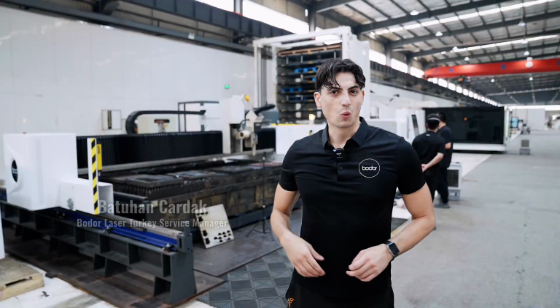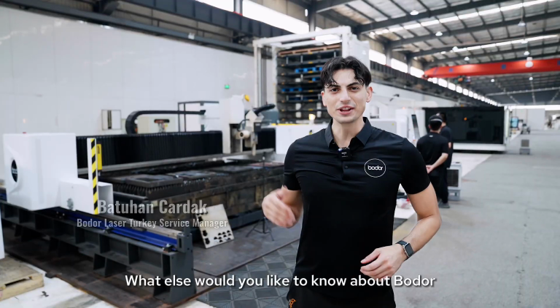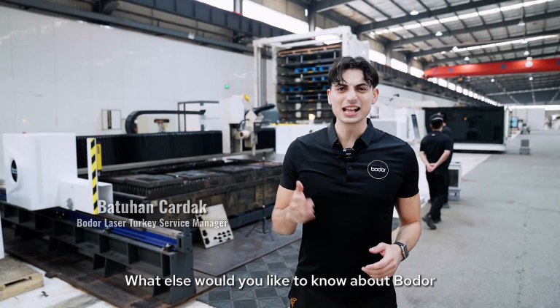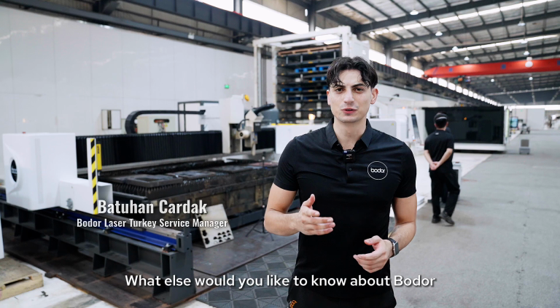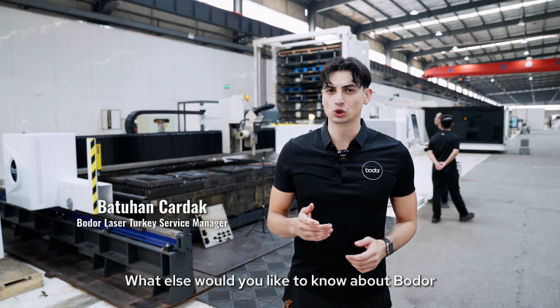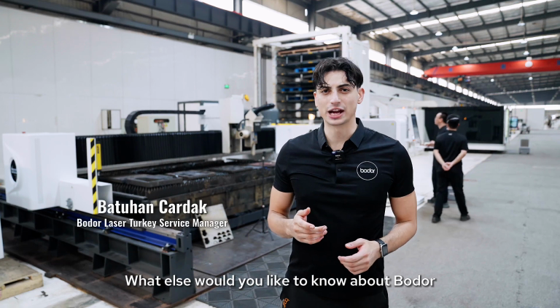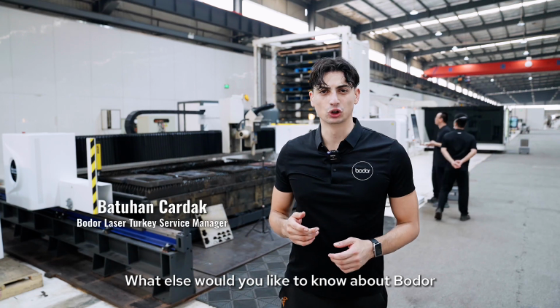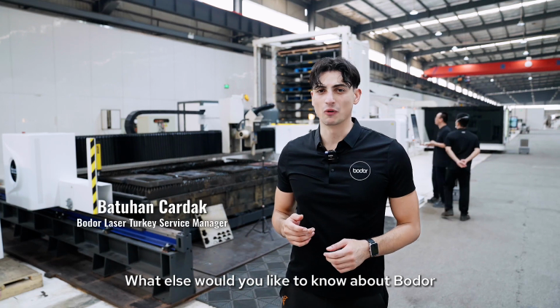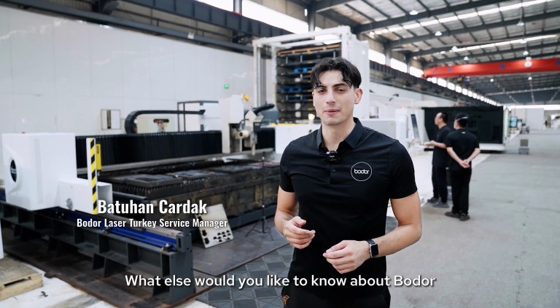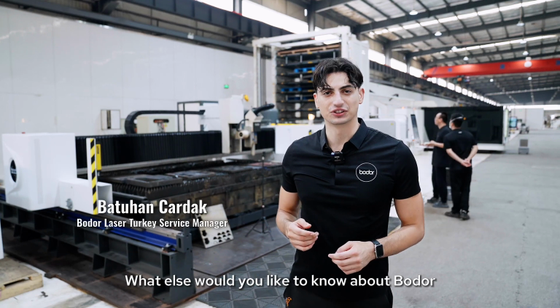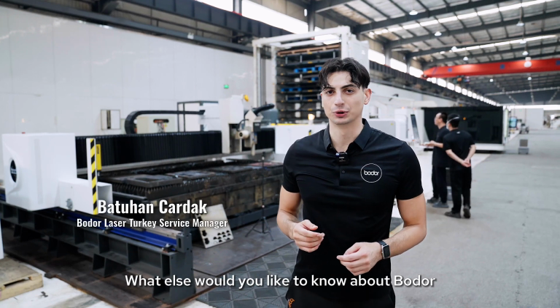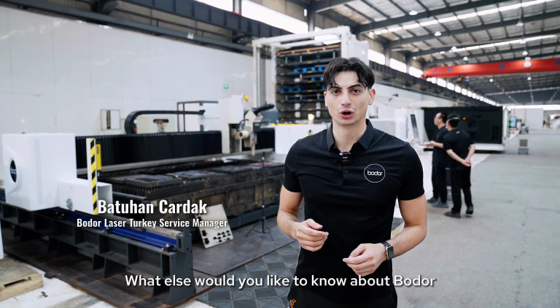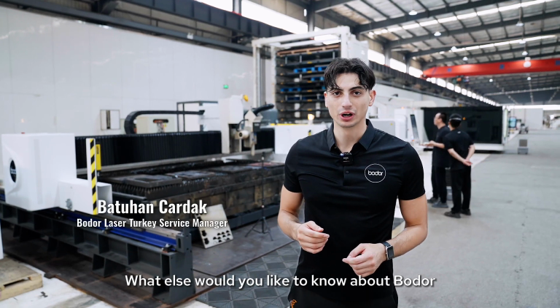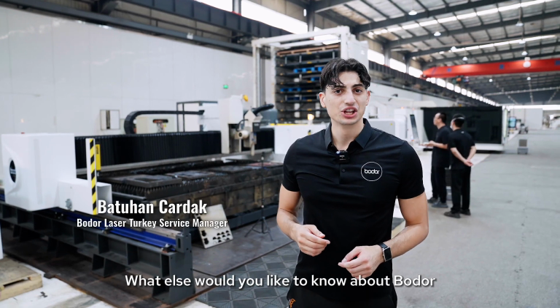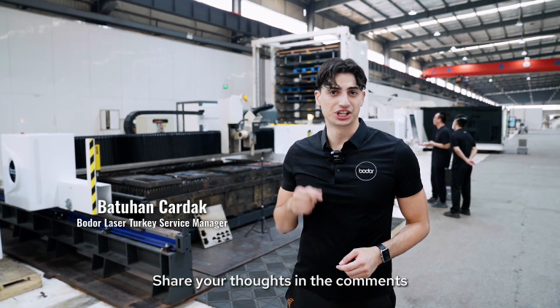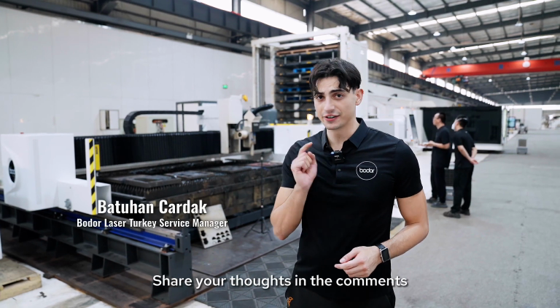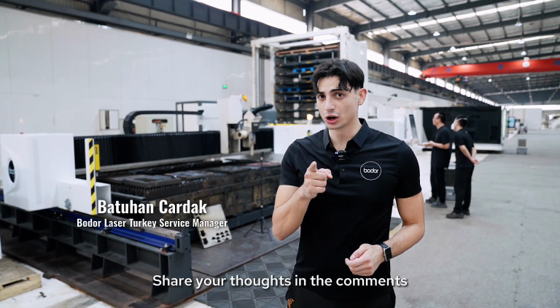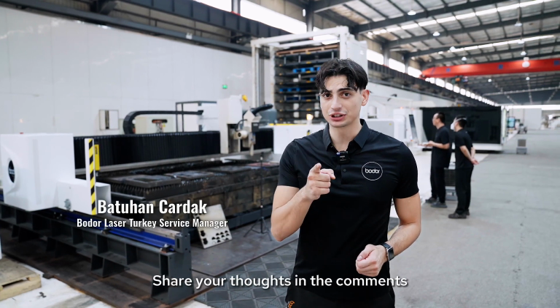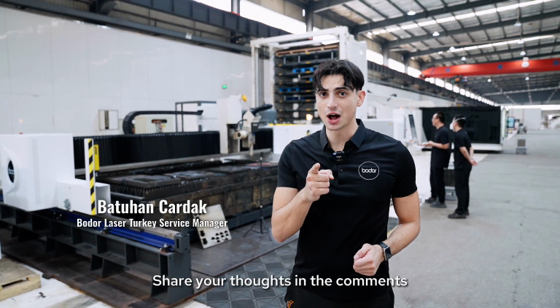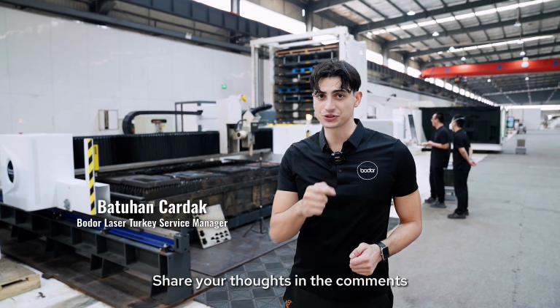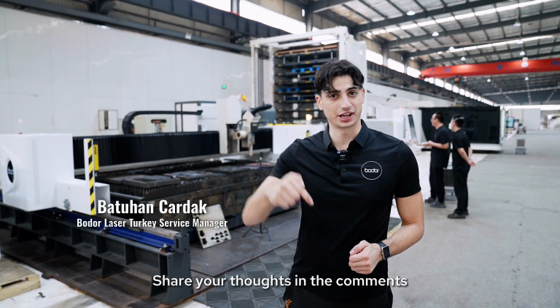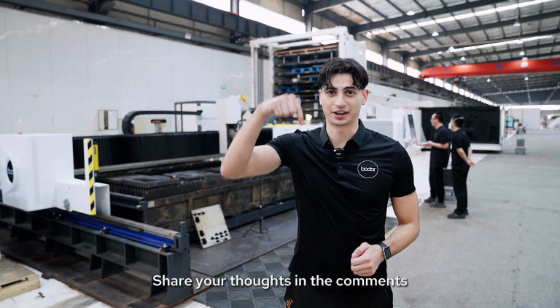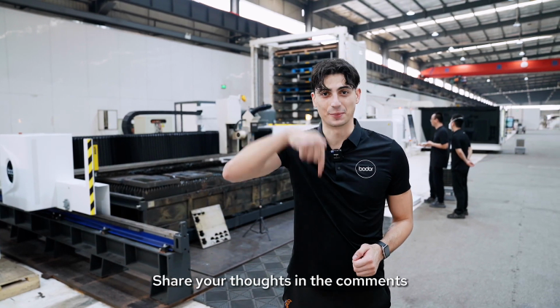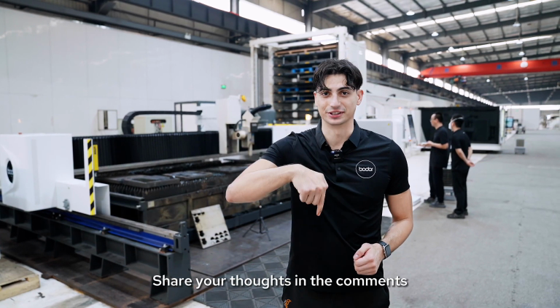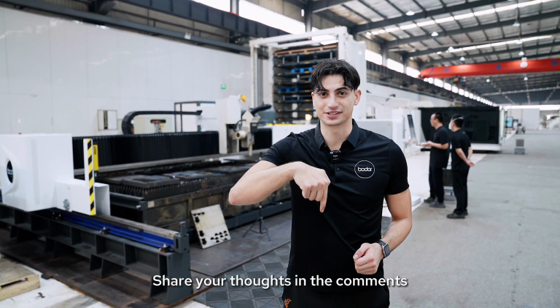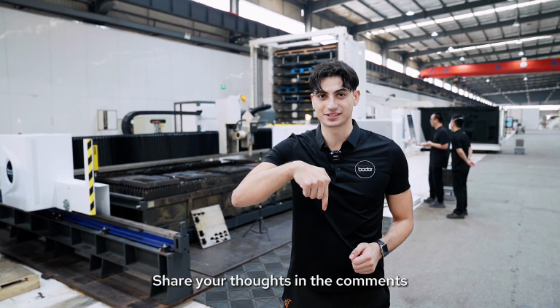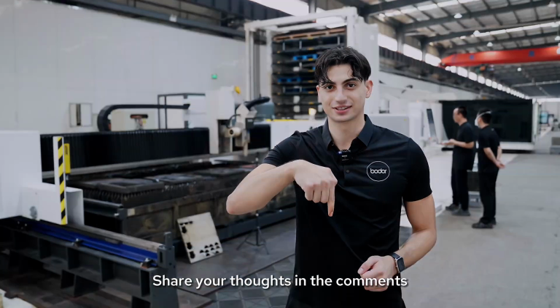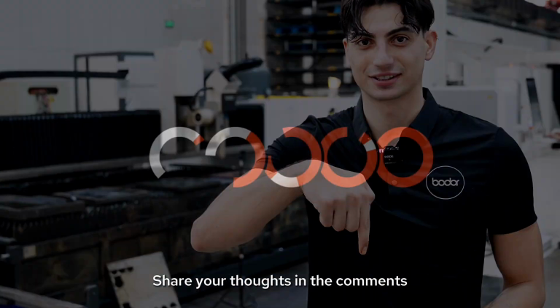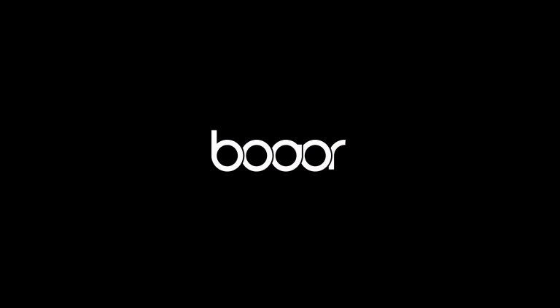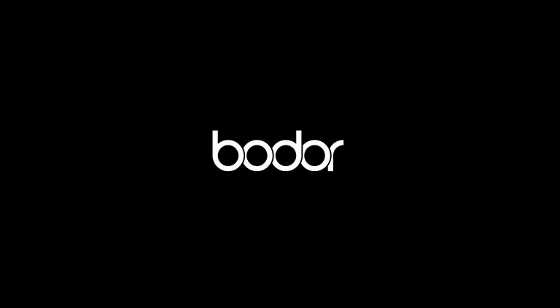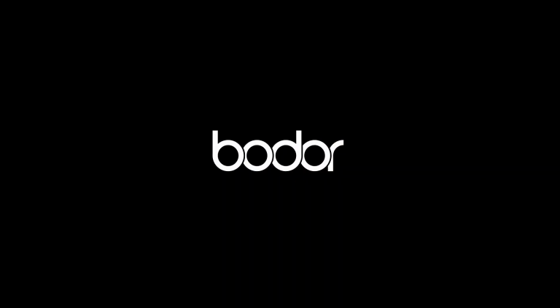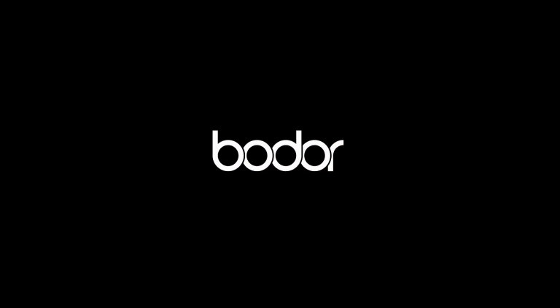What else would you like to know about Bodor? Share your thoughts in the comments. Bodor.